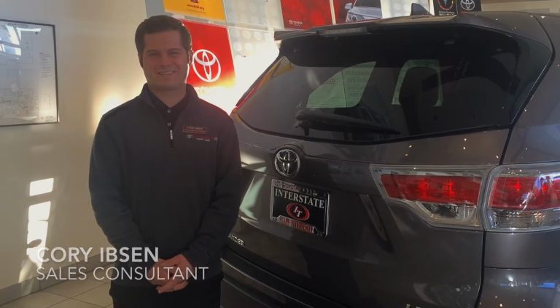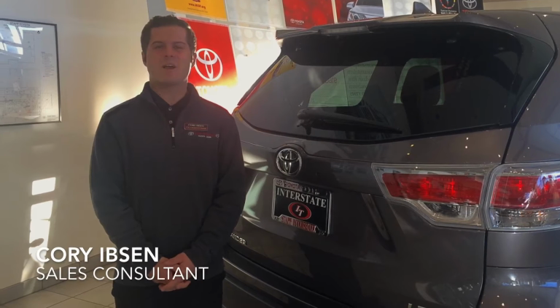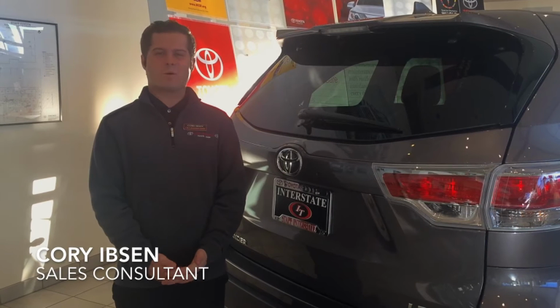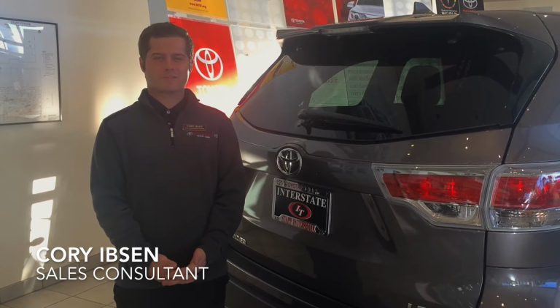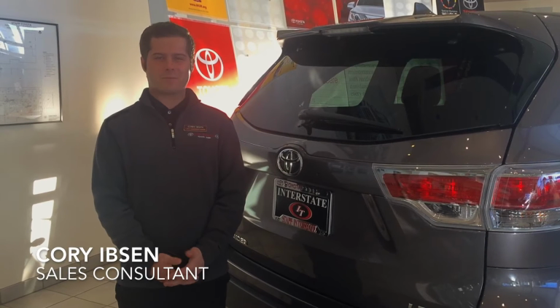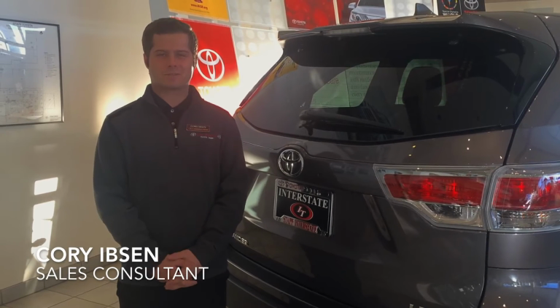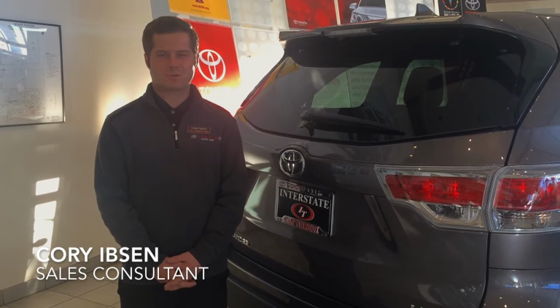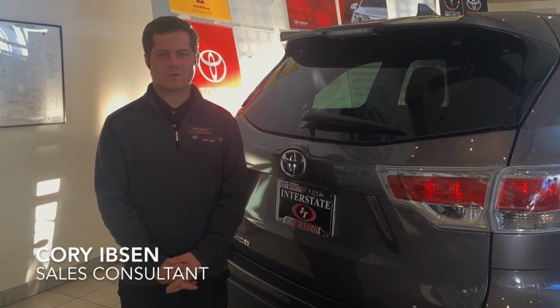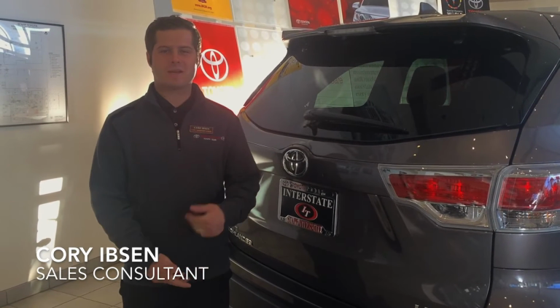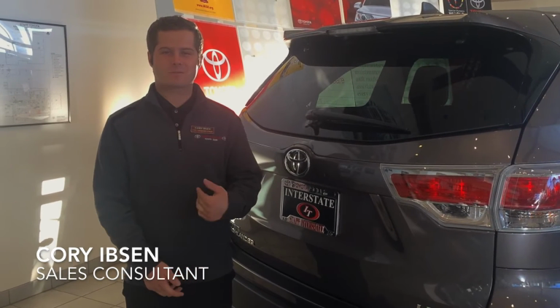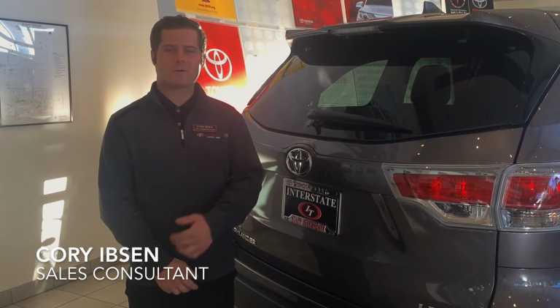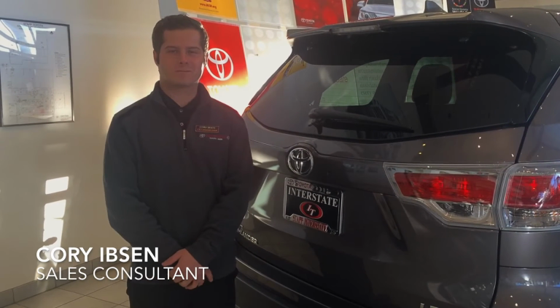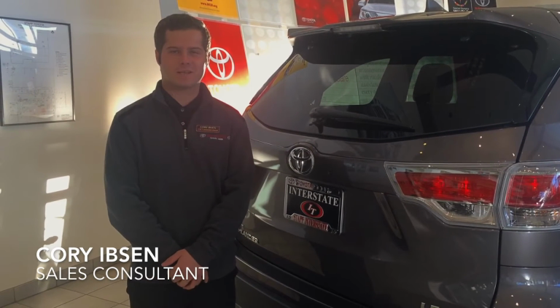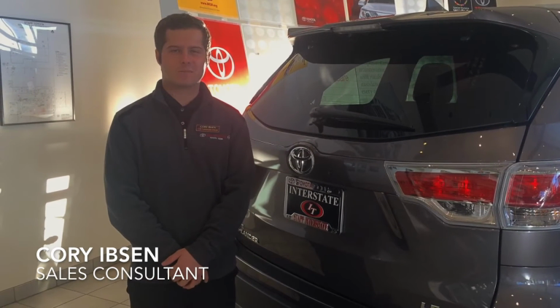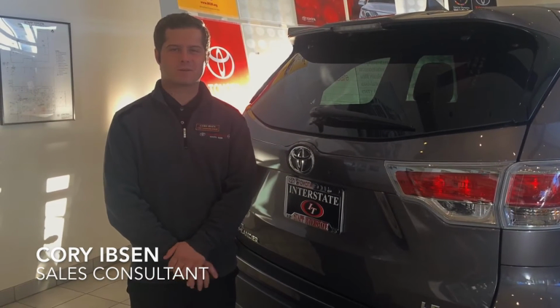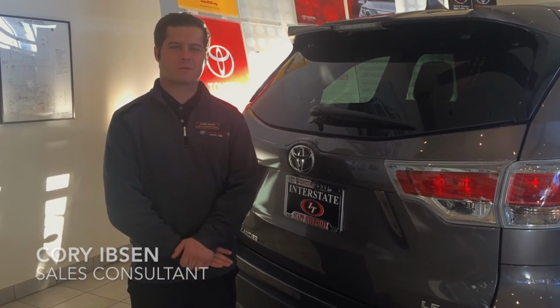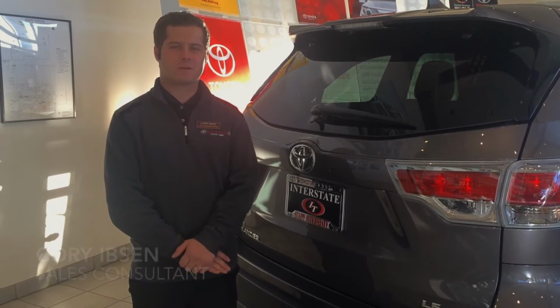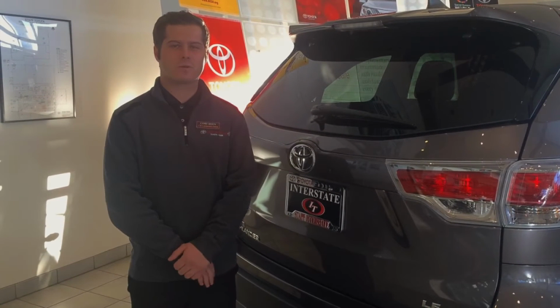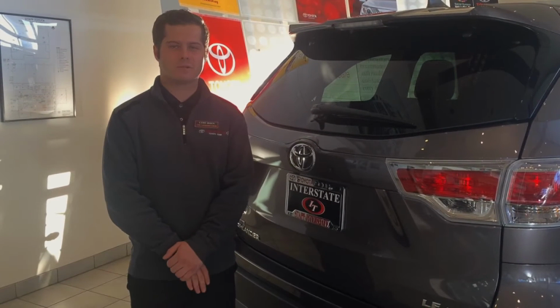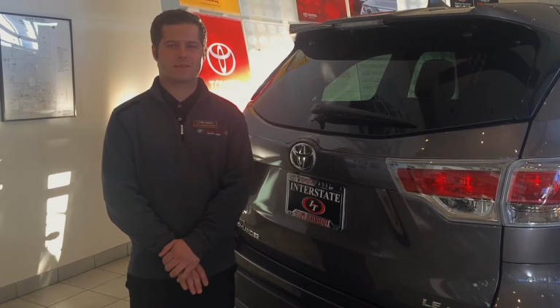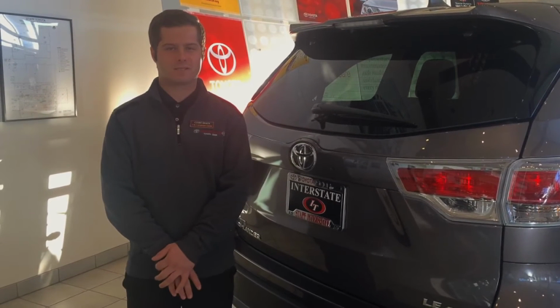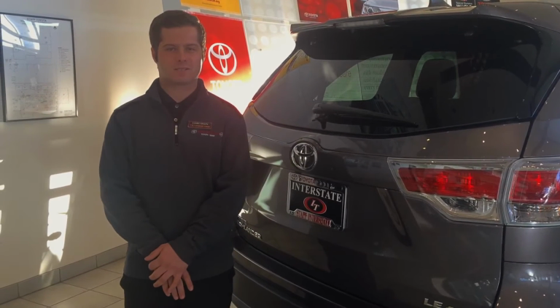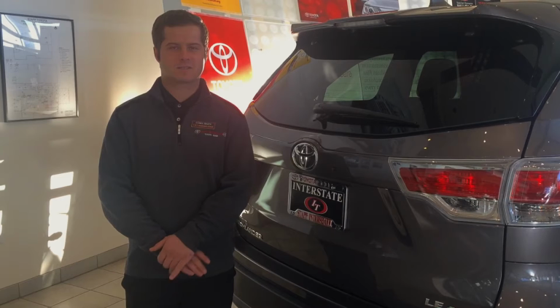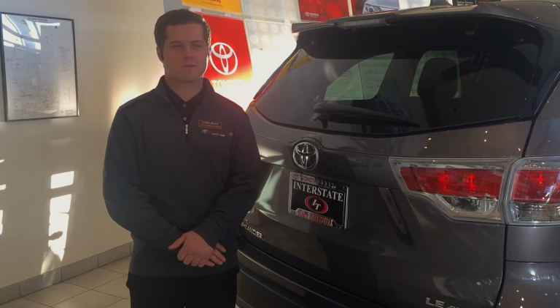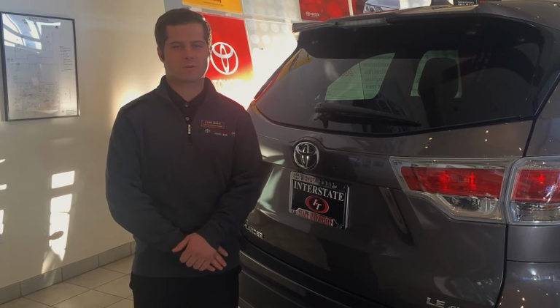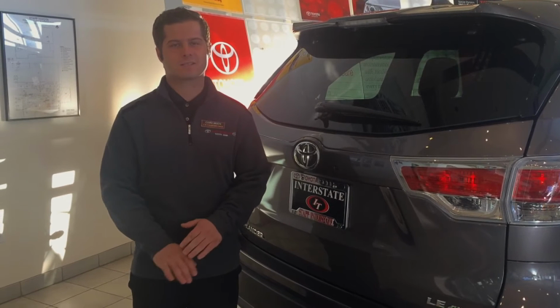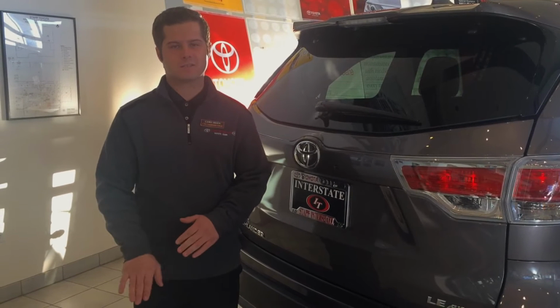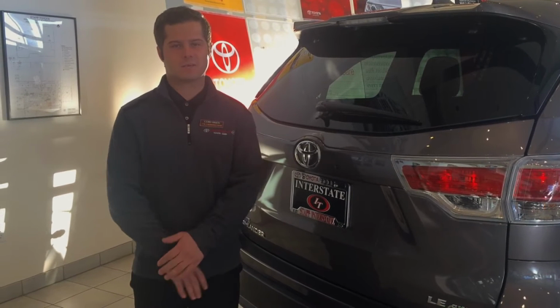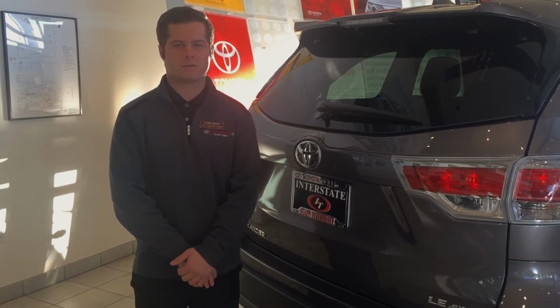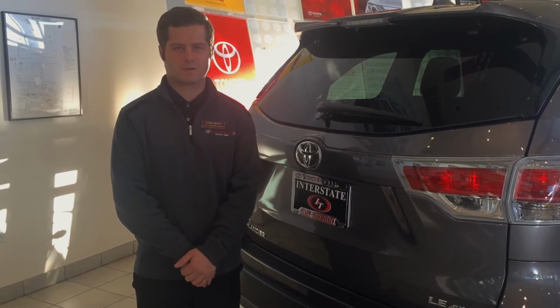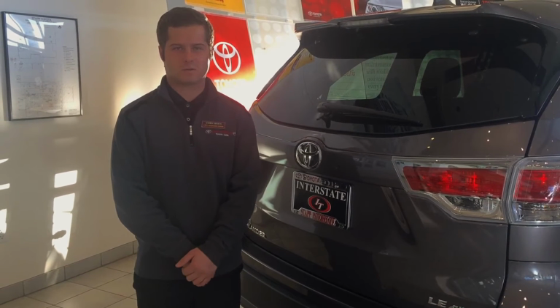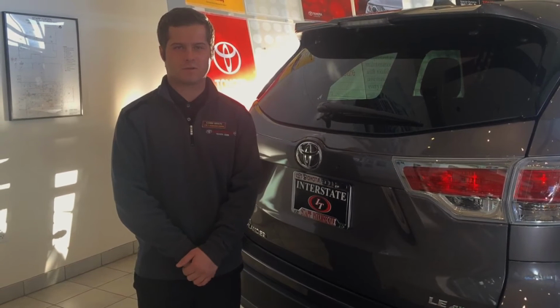Welcome to Stapp Interstate Toyota. My name is Corey Ibsen and I'm here to talk about our Toyota Safety Sense, which is standard across 17 models here at Toyota.